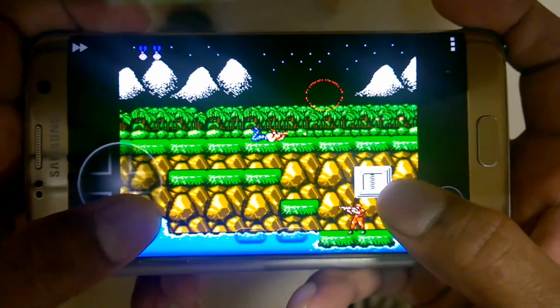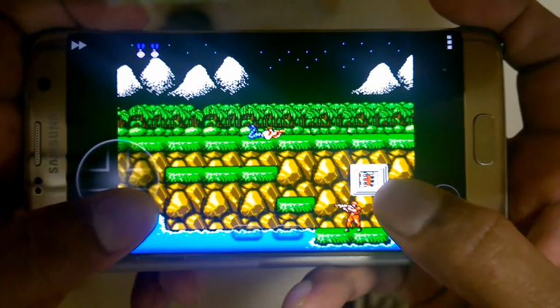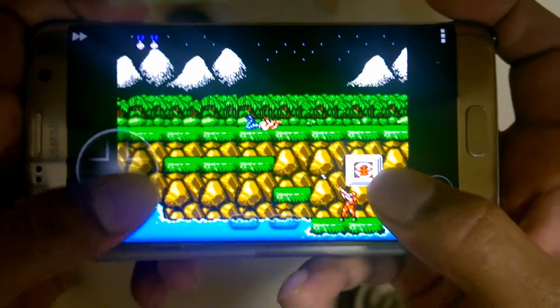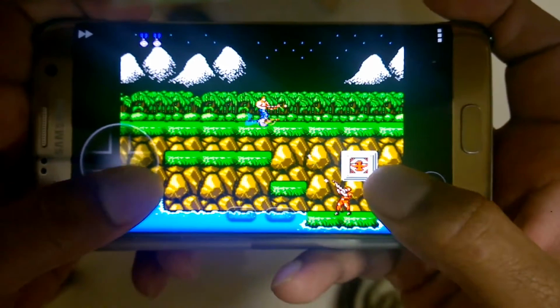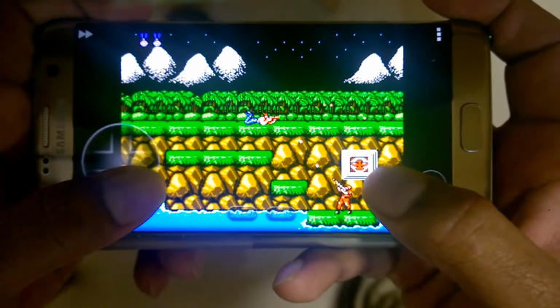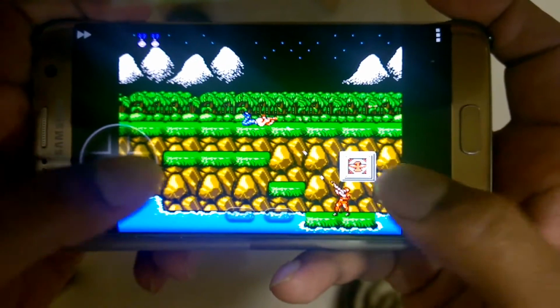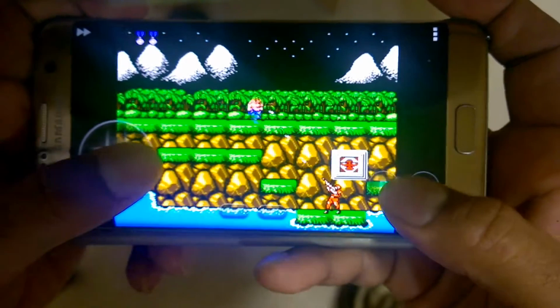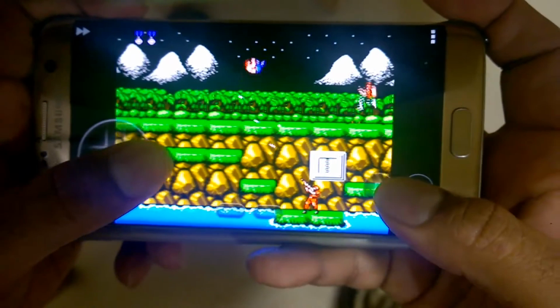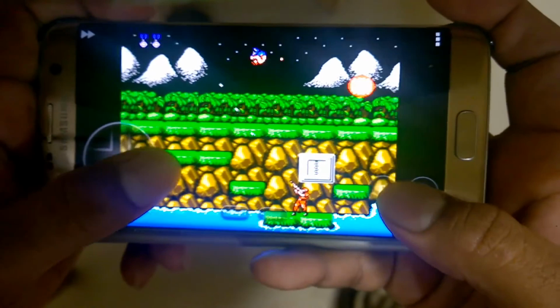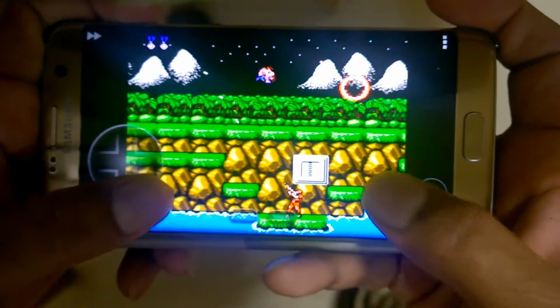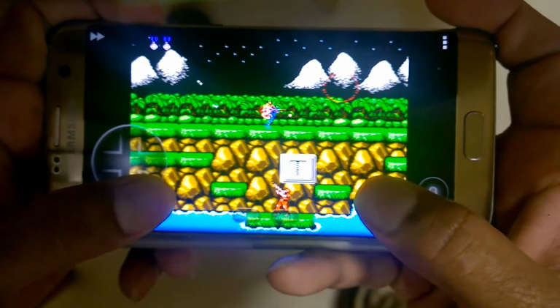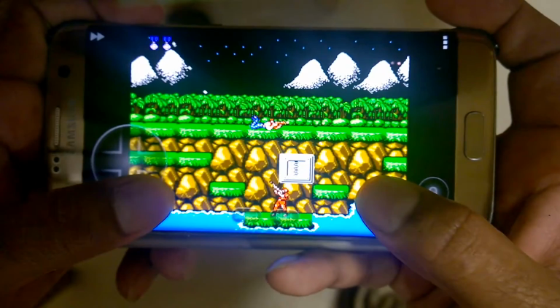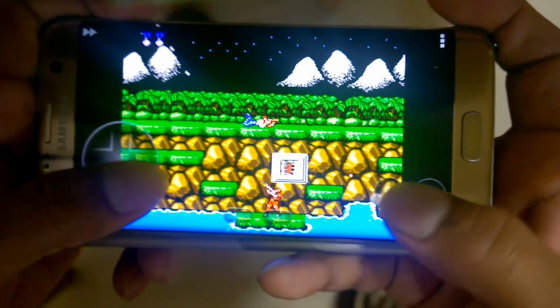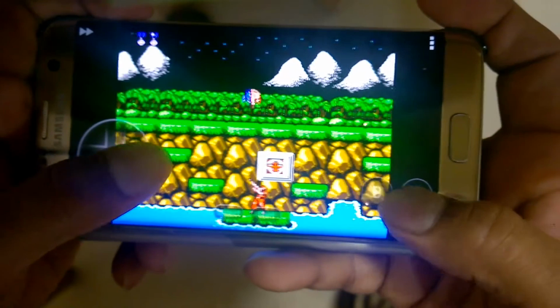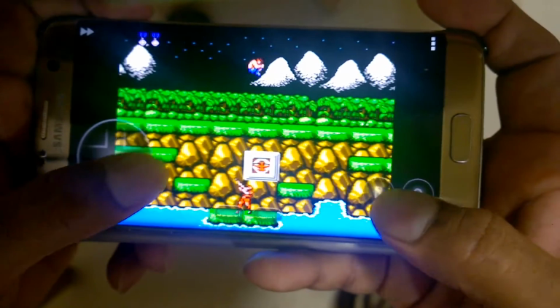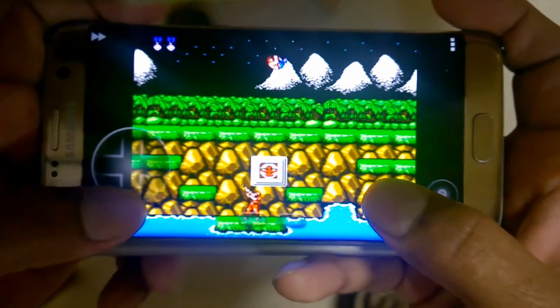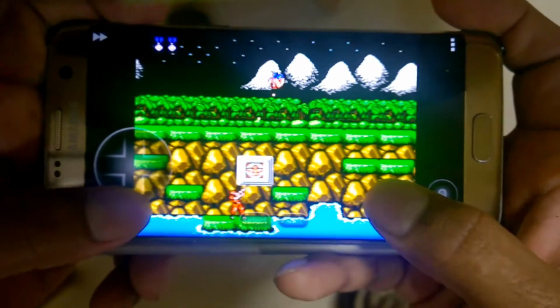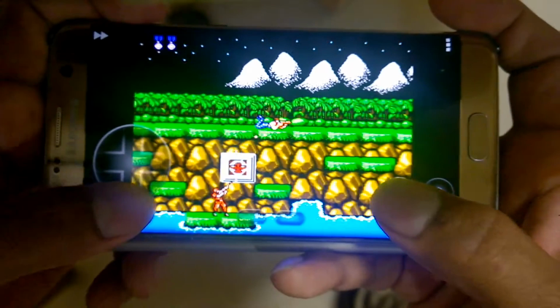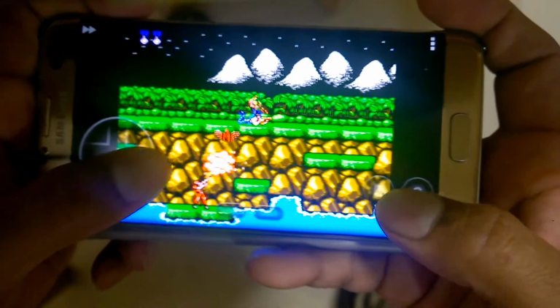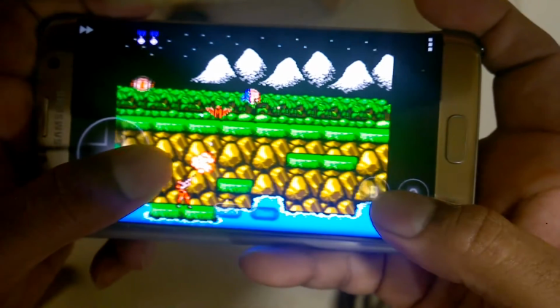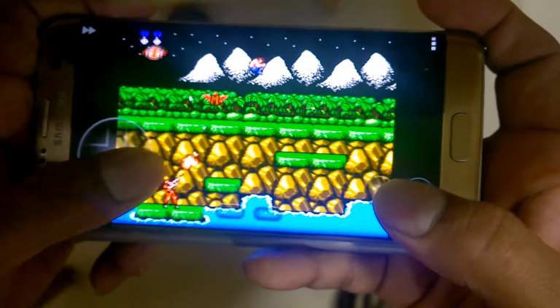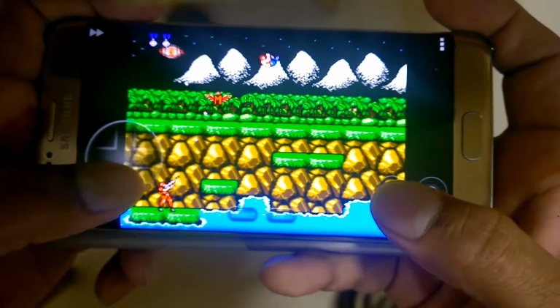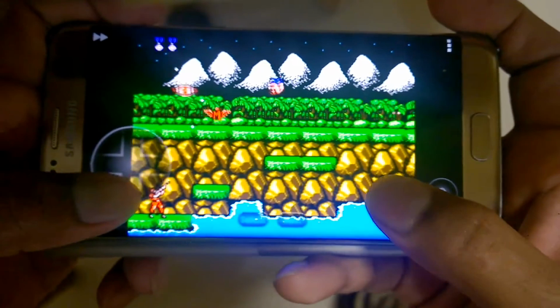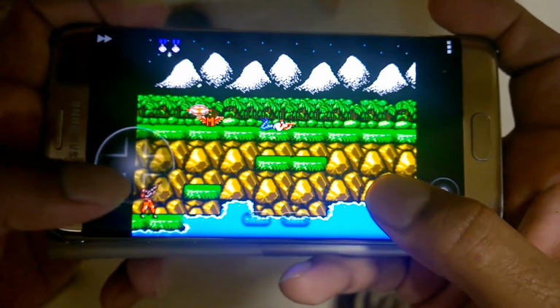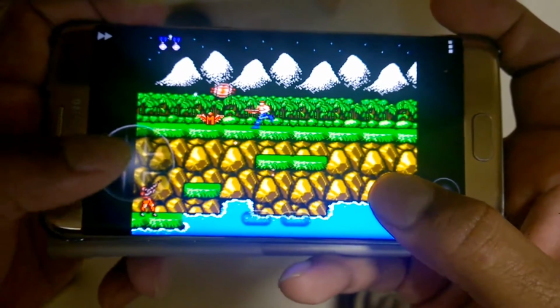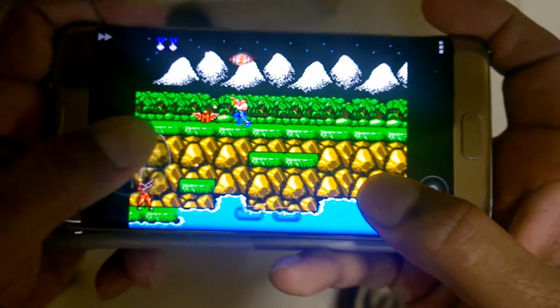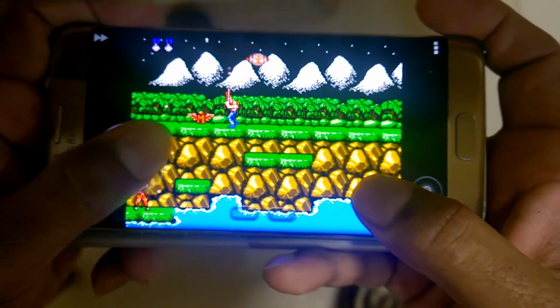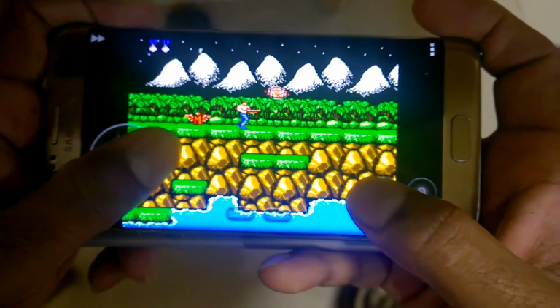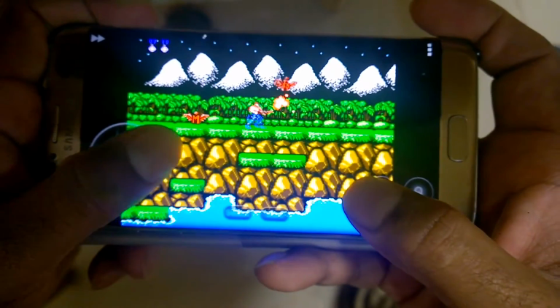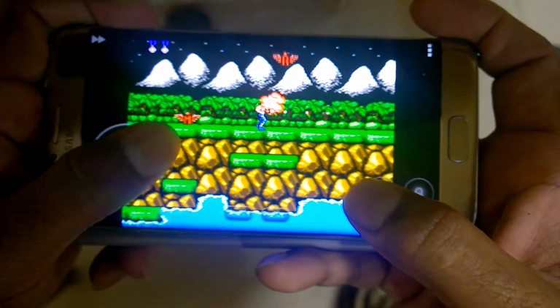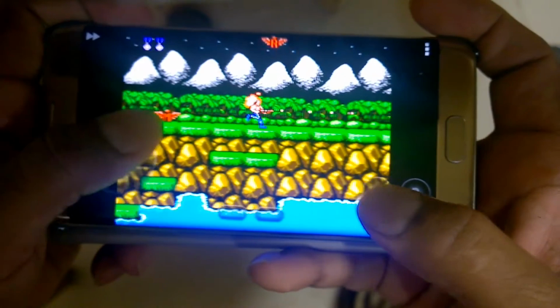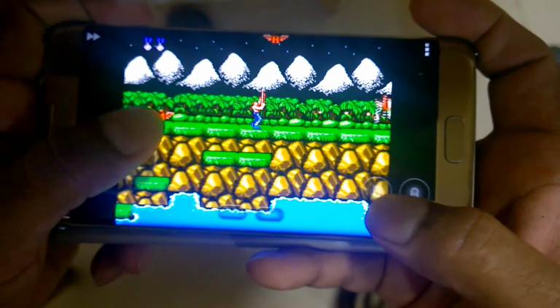As you can see, the game performs really good on the Samsung Galaxy 7 Edge.